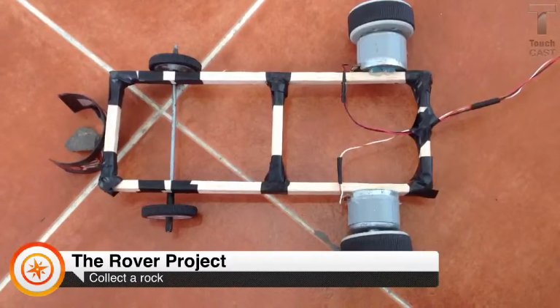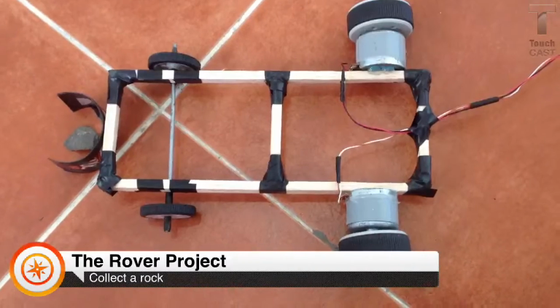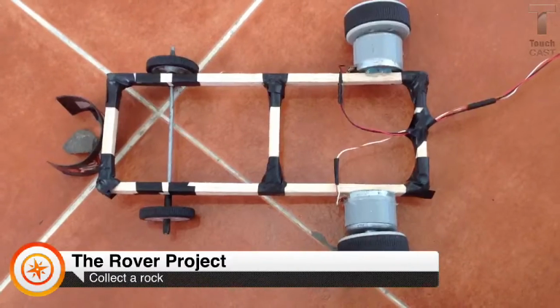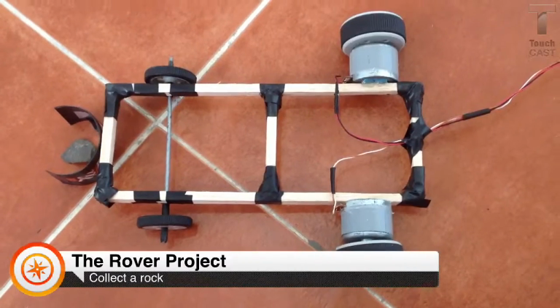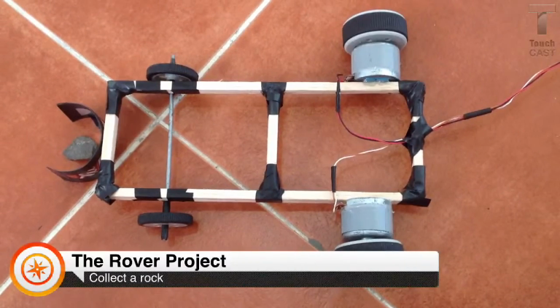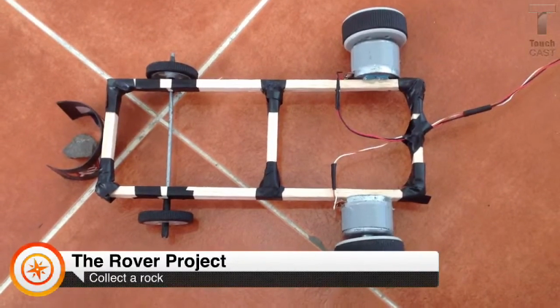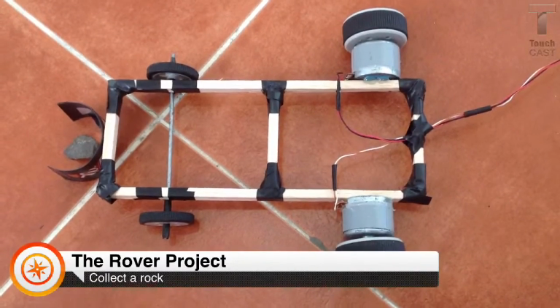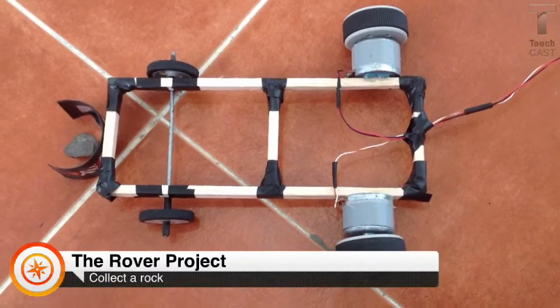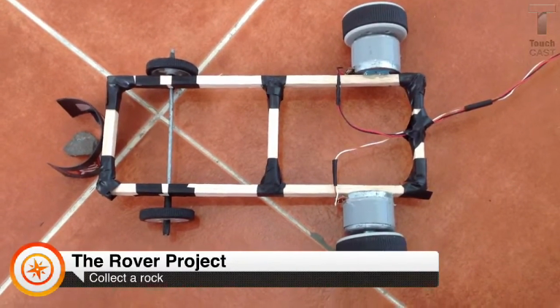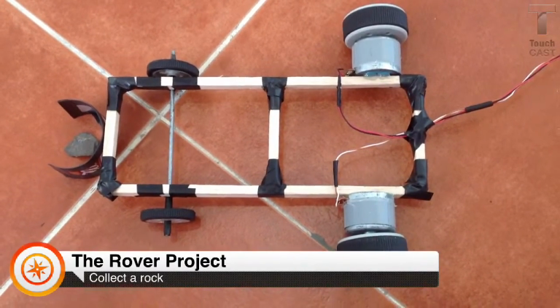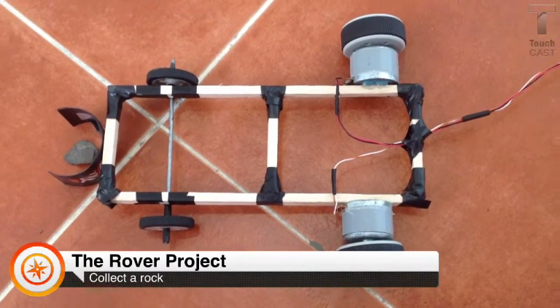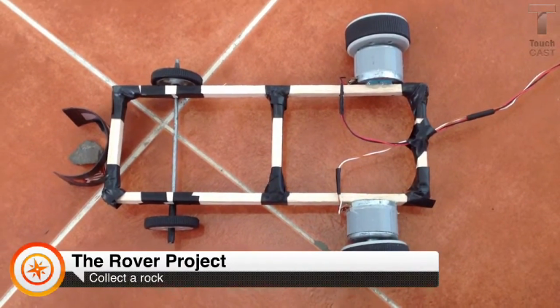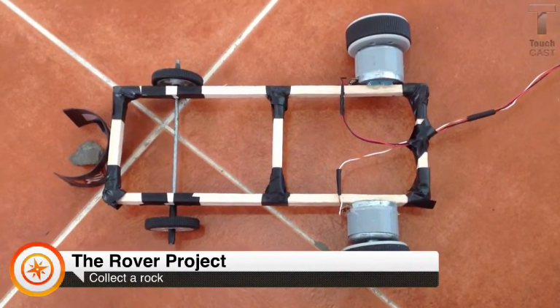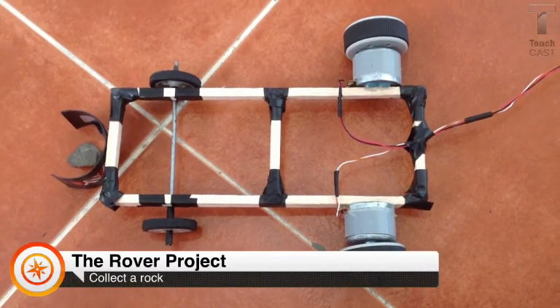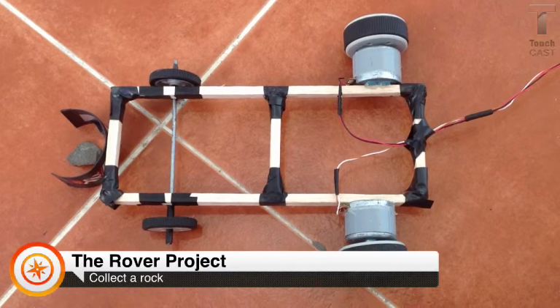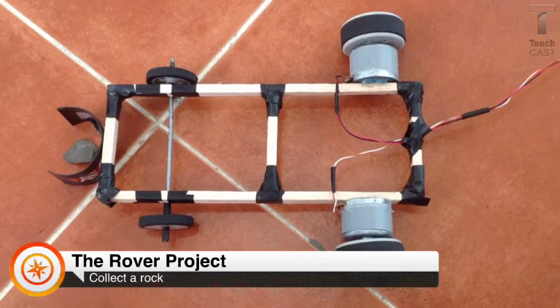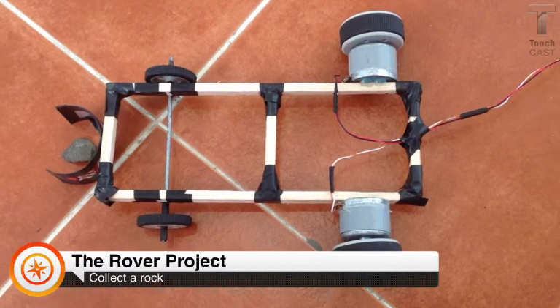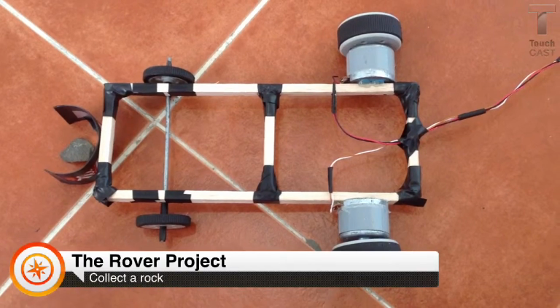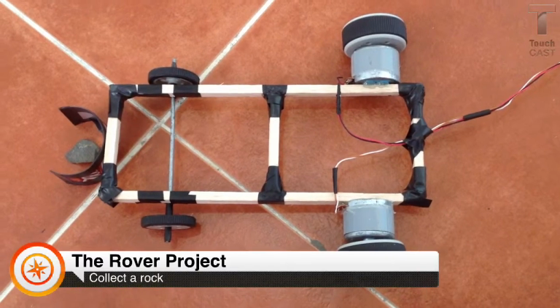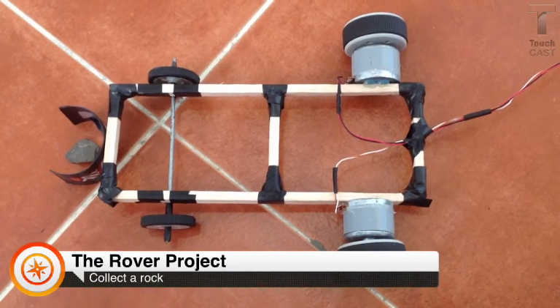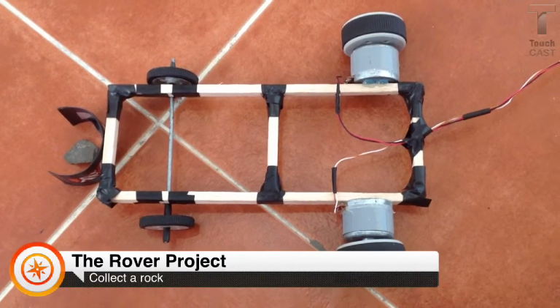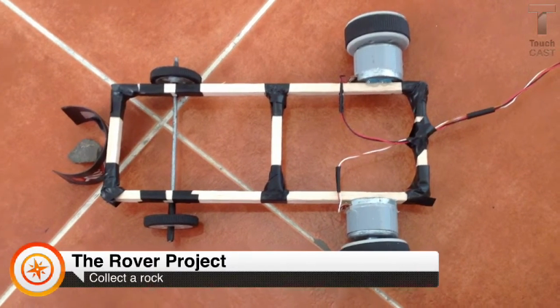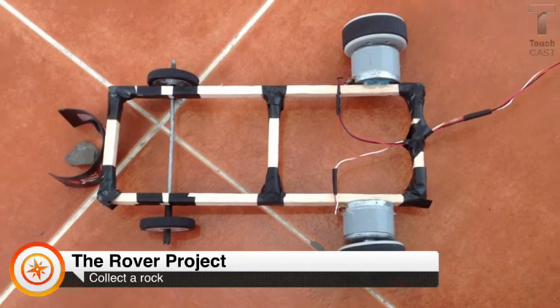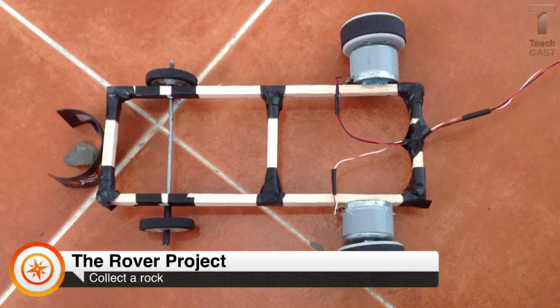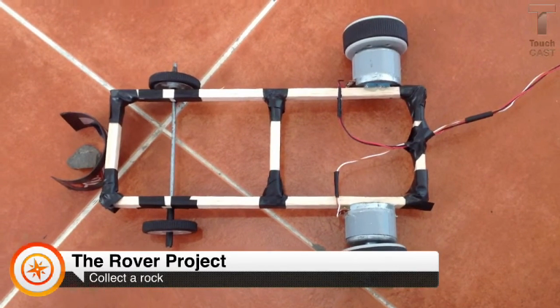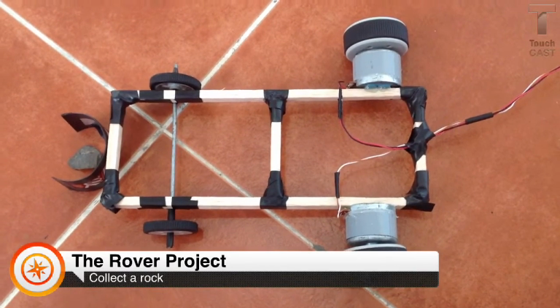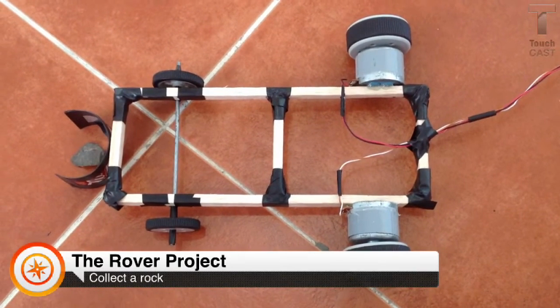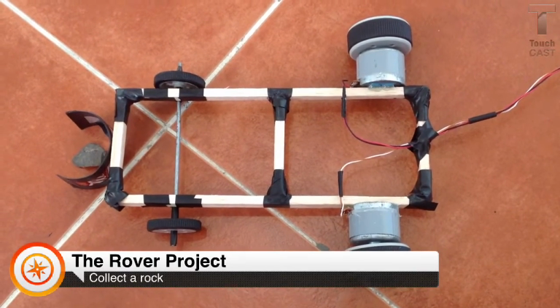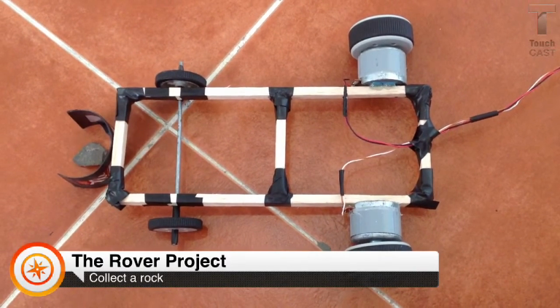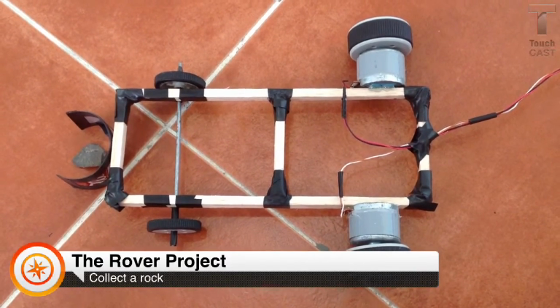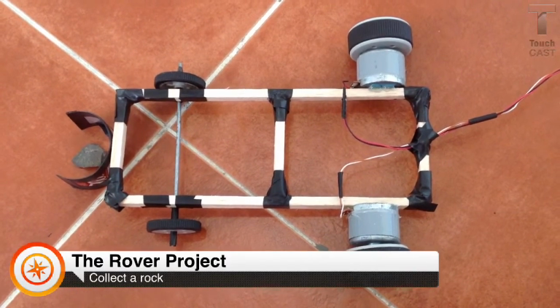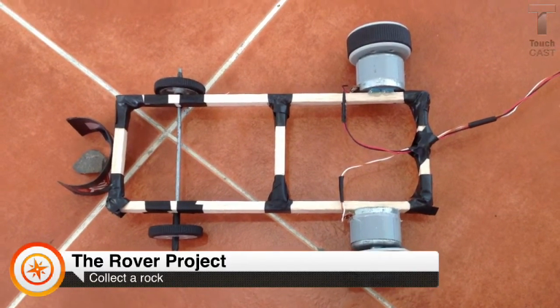At first, our frame was big, so it was hard for the wheels to hold up, so we made the frame smaller.